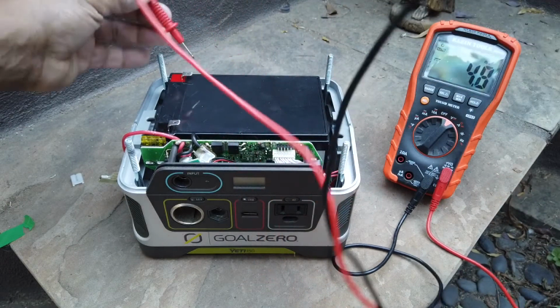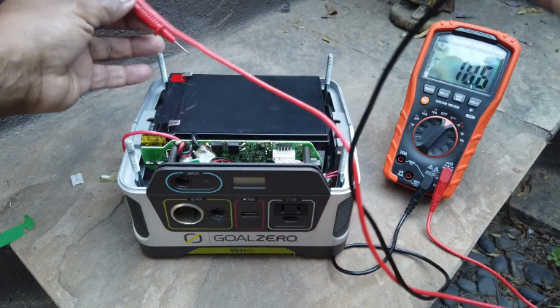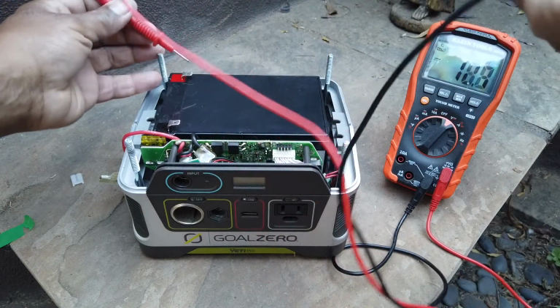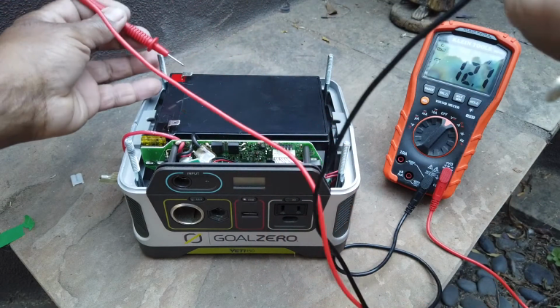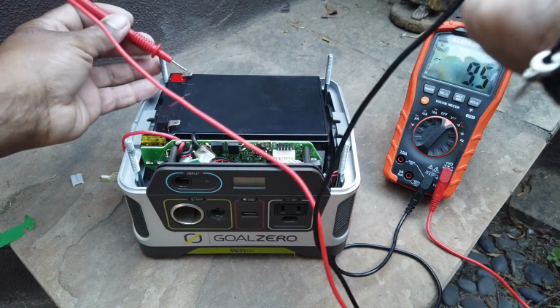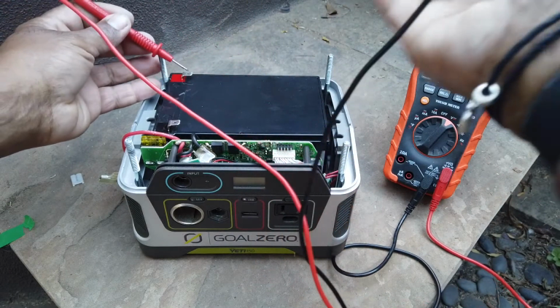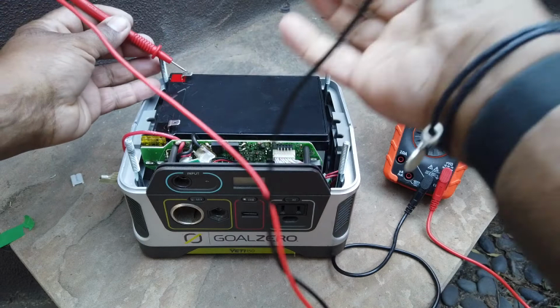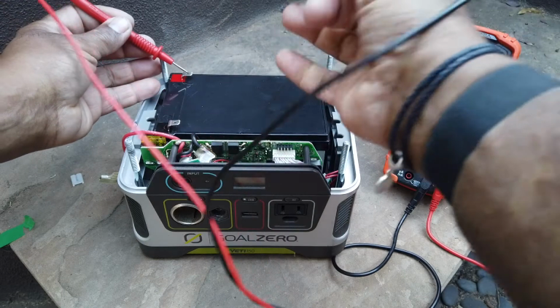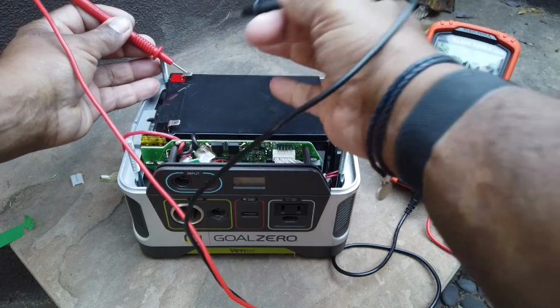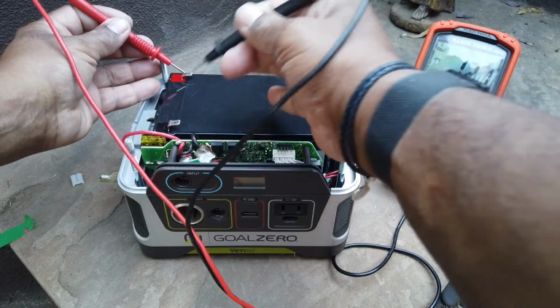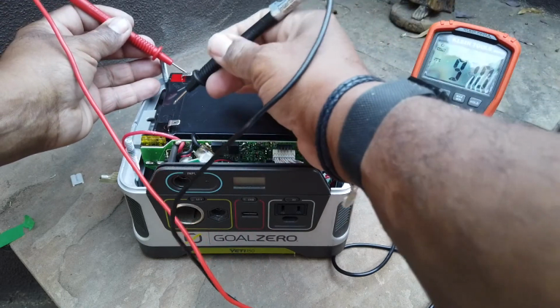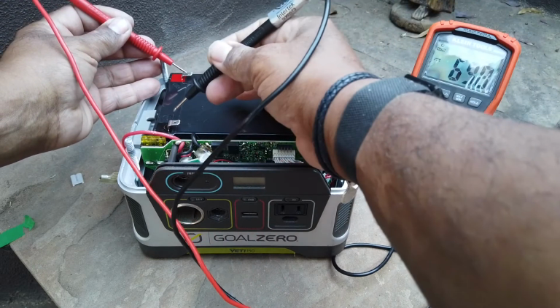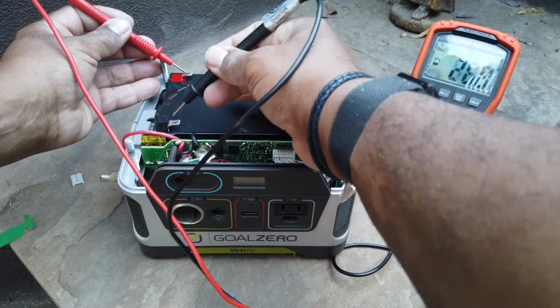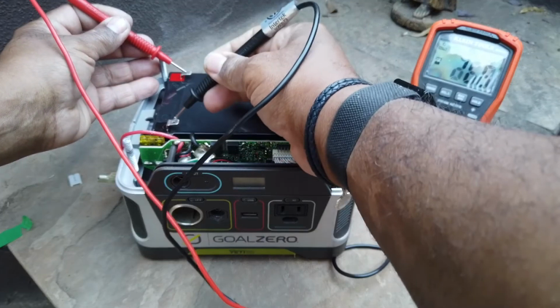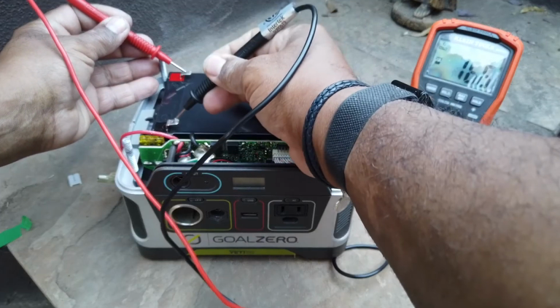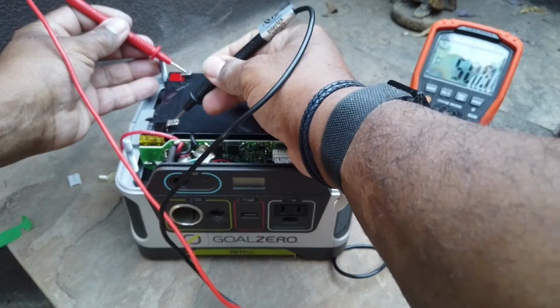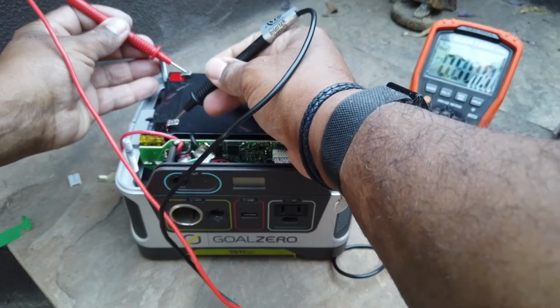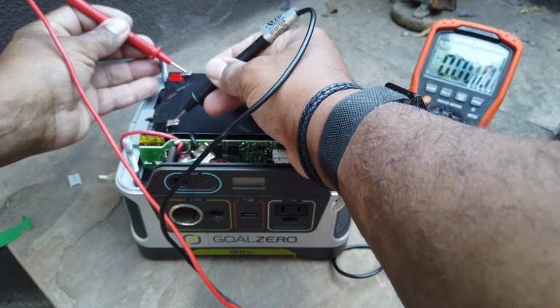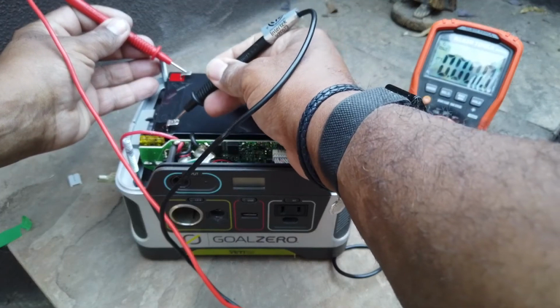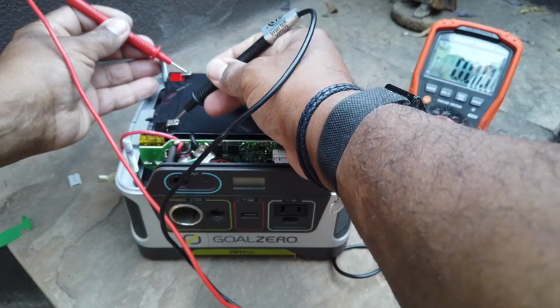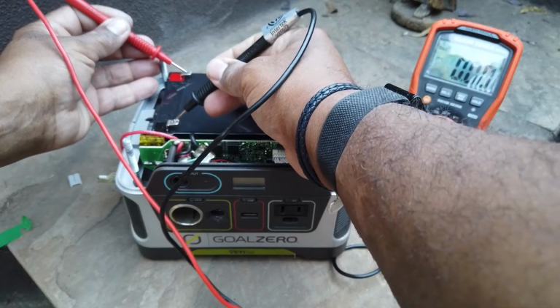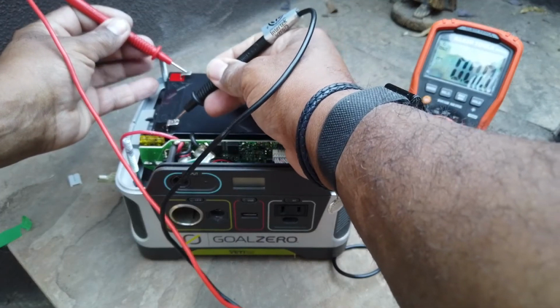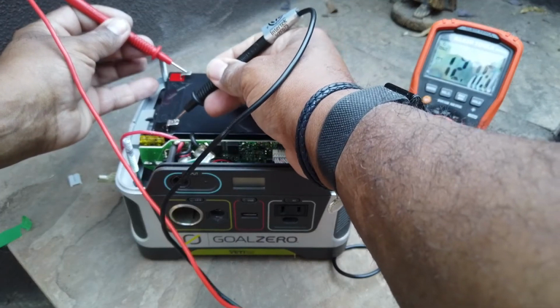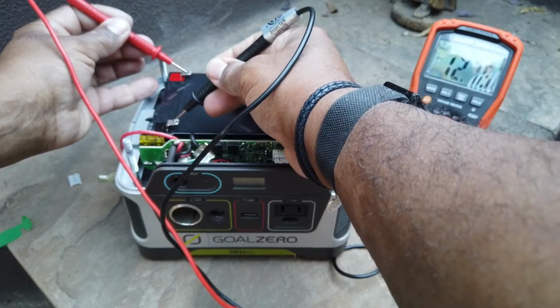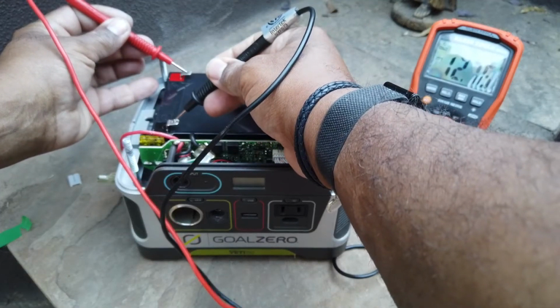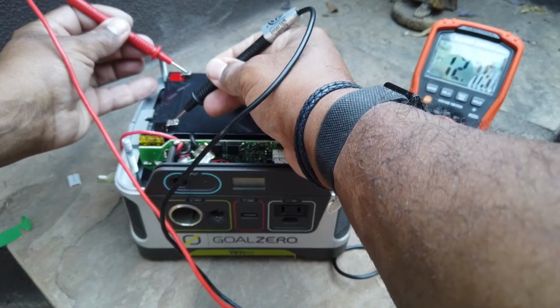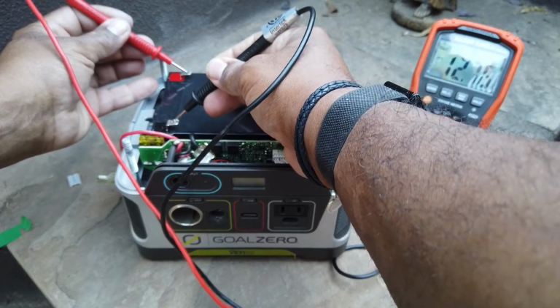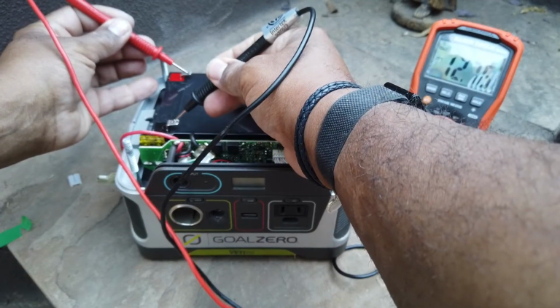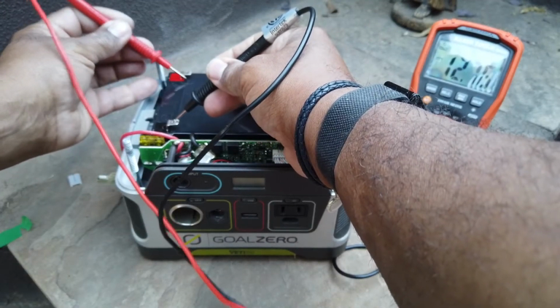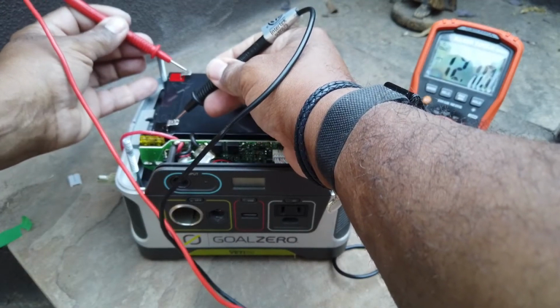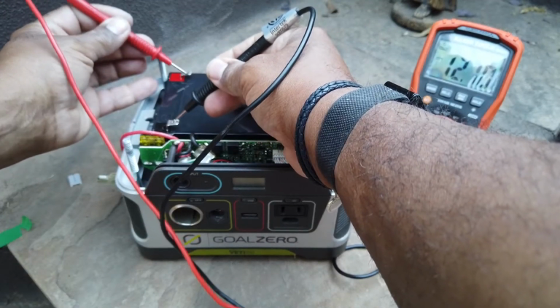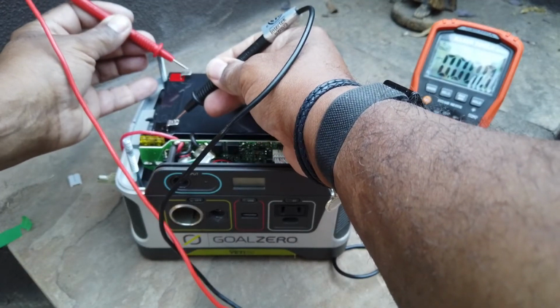Let's see what this battery tests. 12 volts.